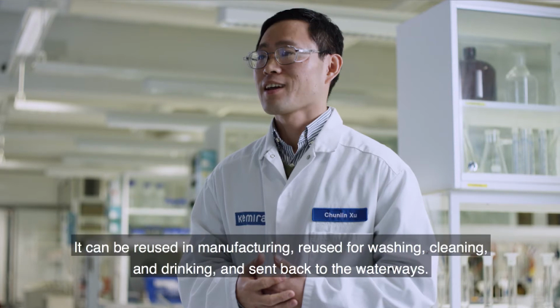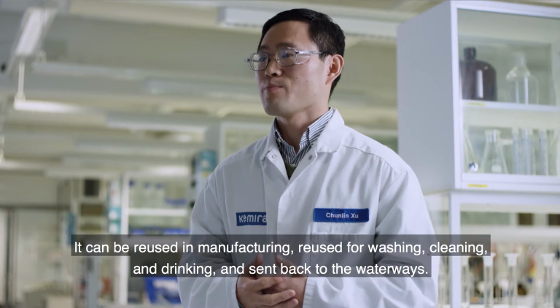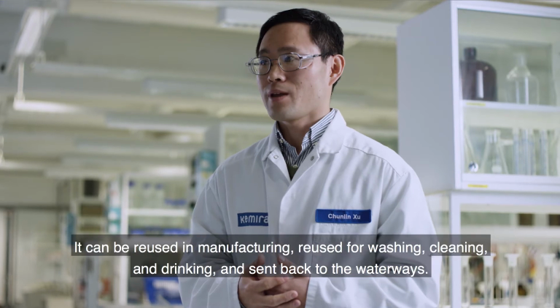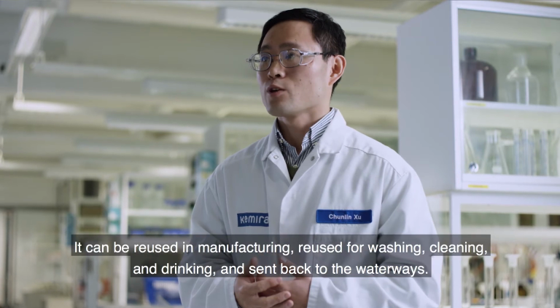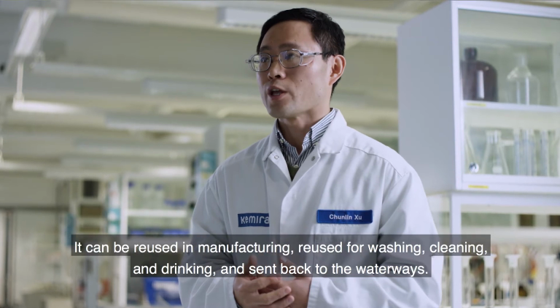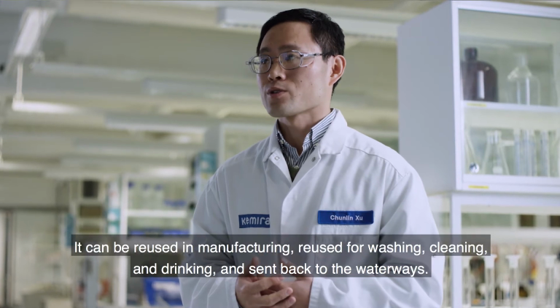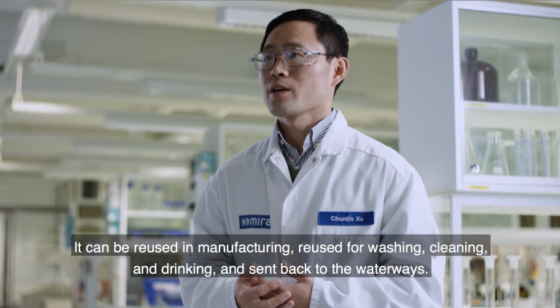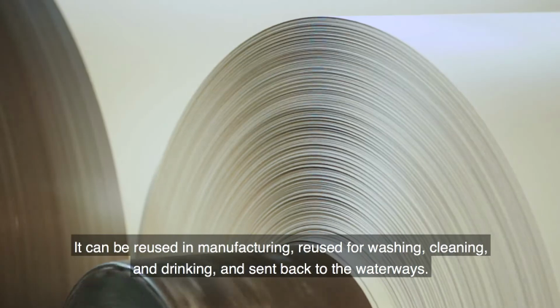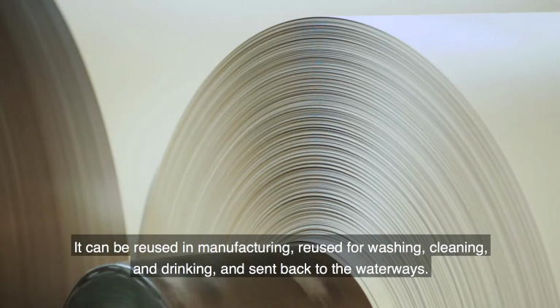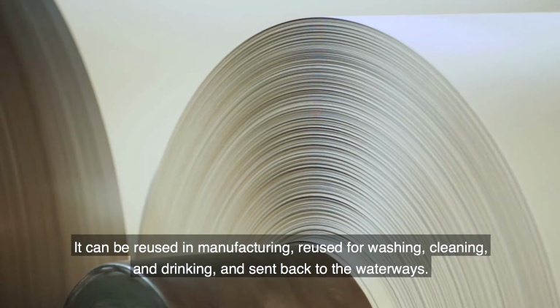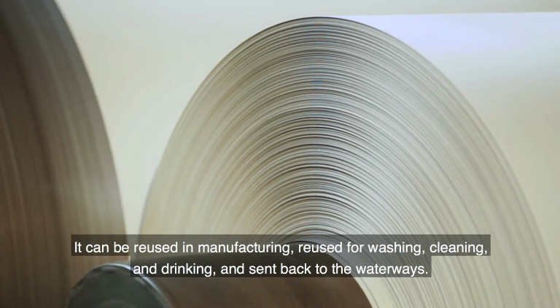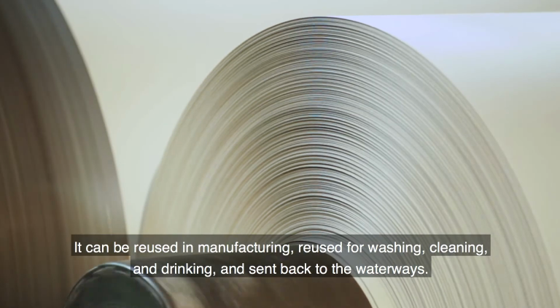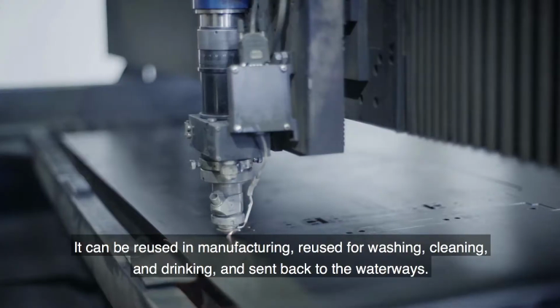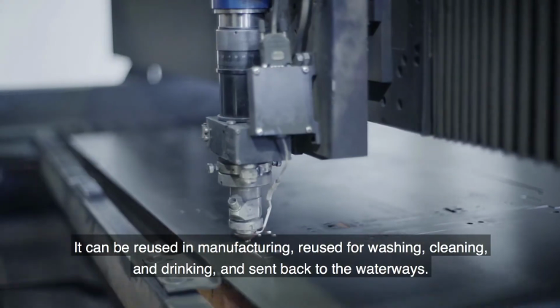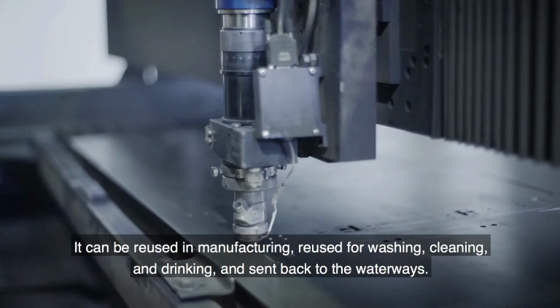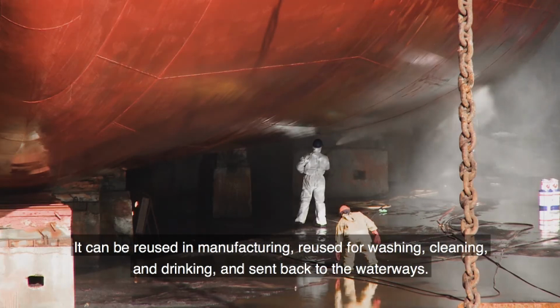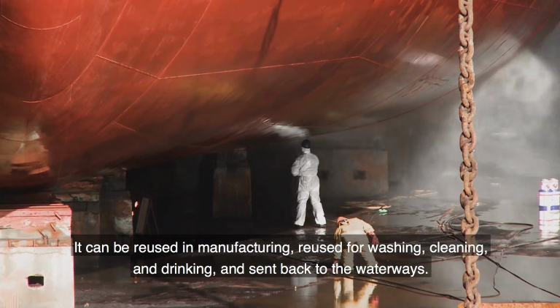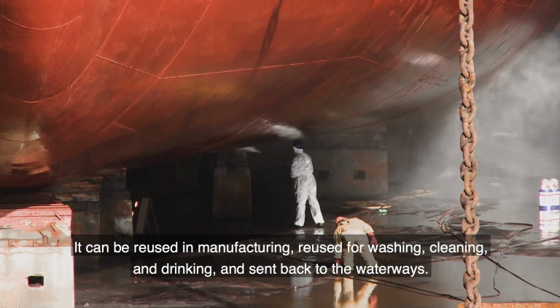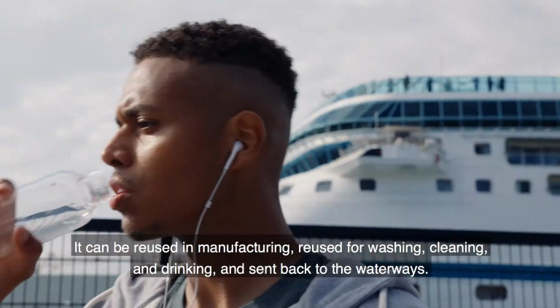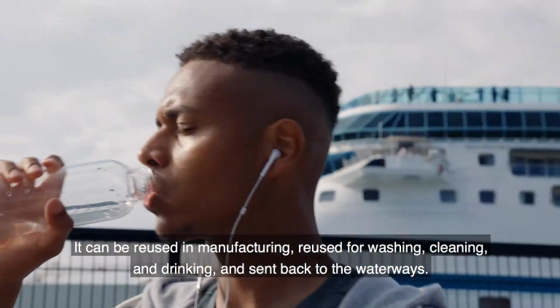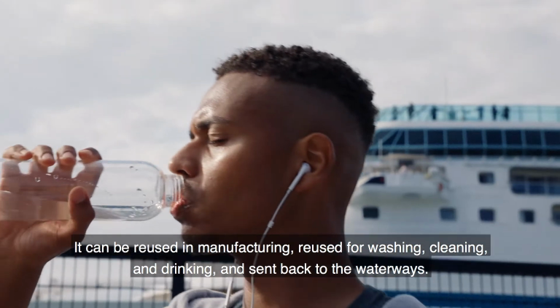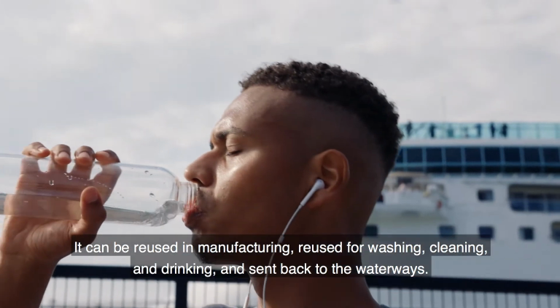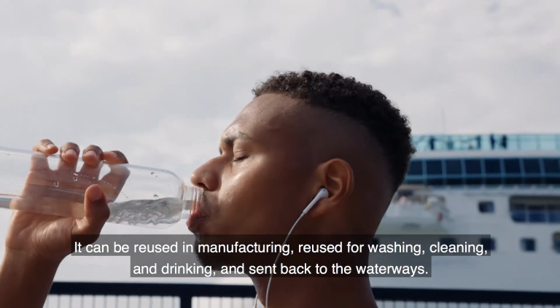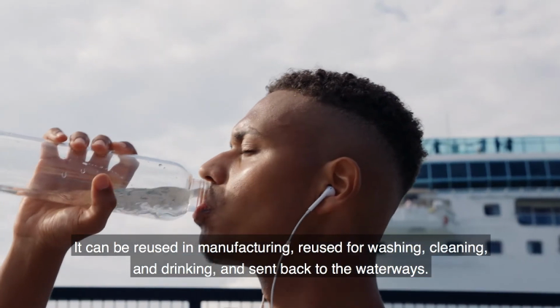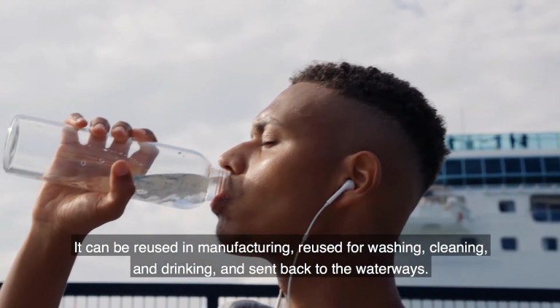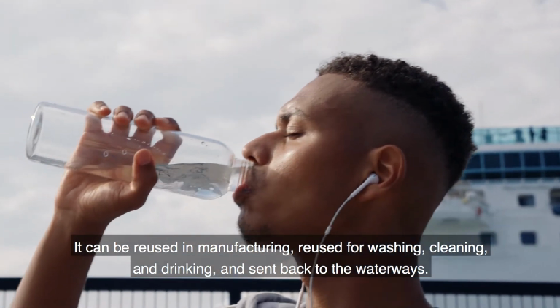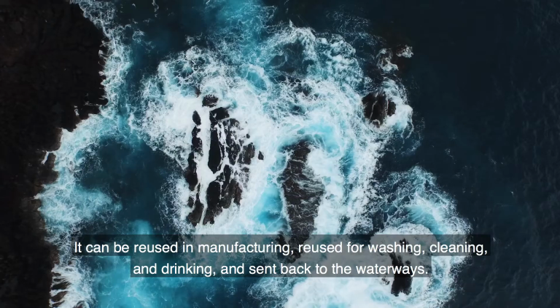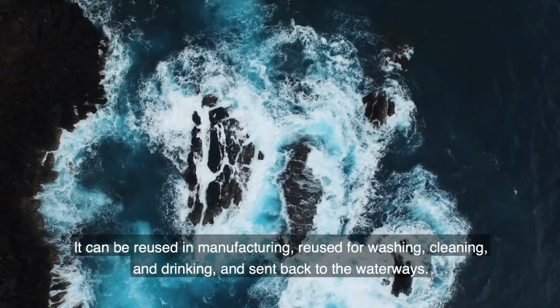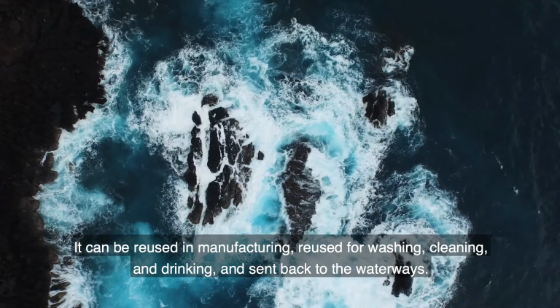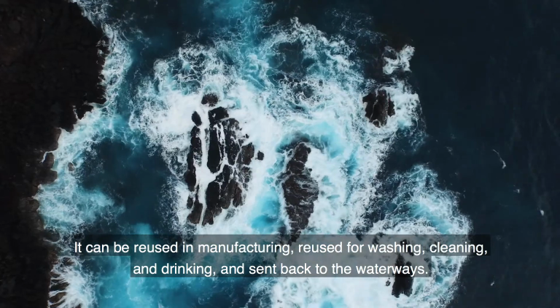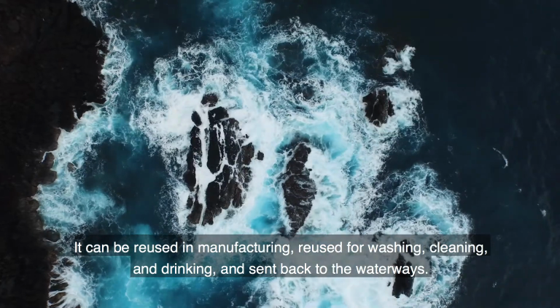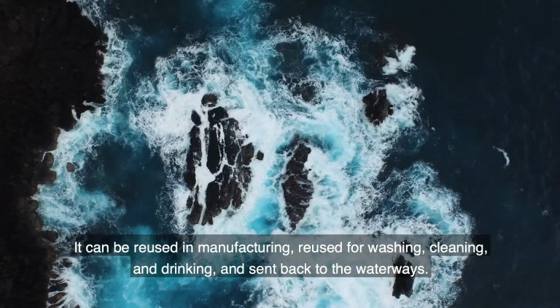The treated water can be reused in manufacture, reused for washing, cleaning, drinking, and sent back to waterways.